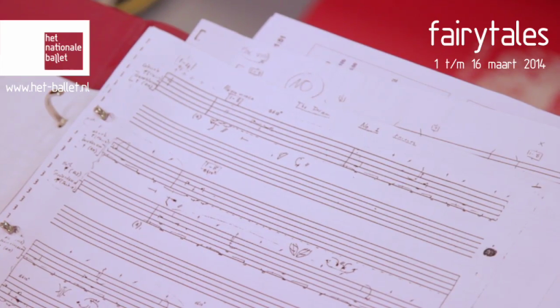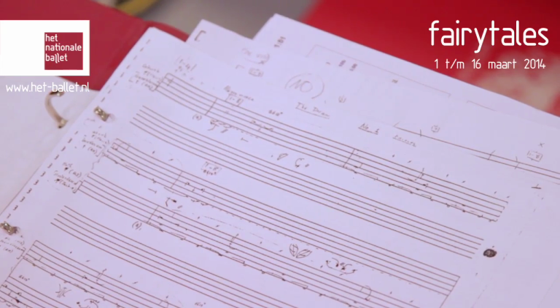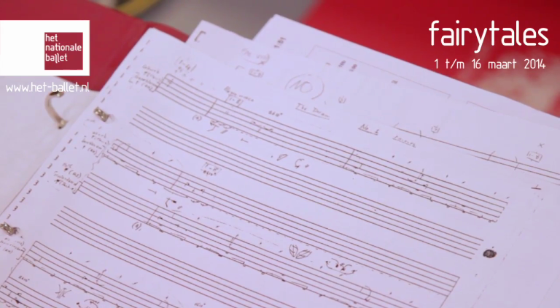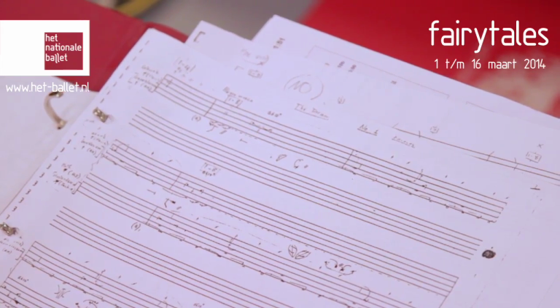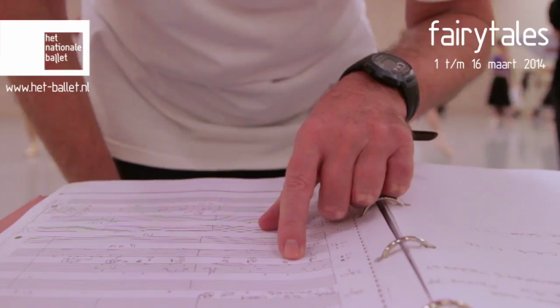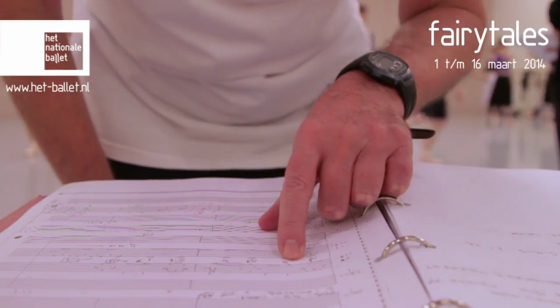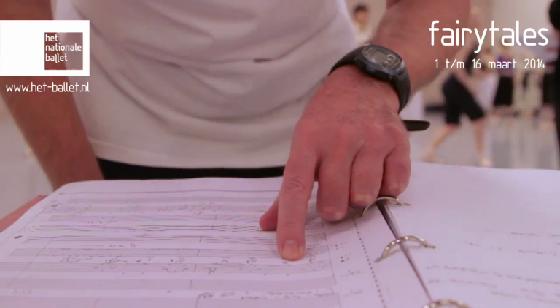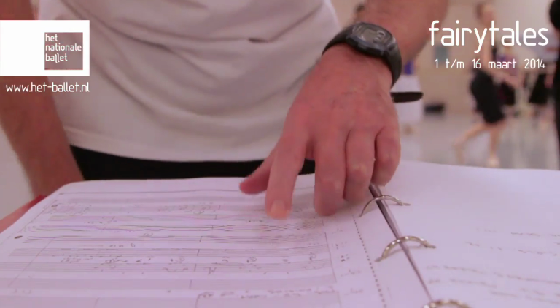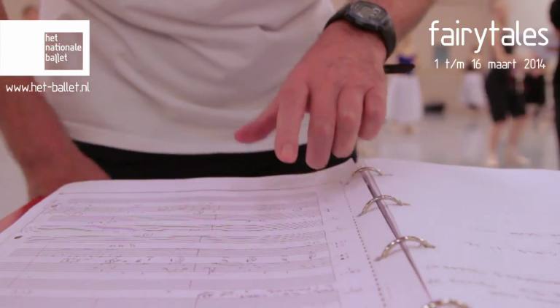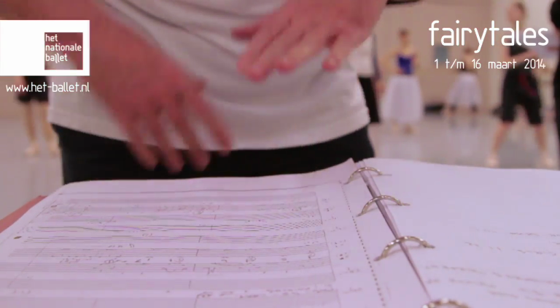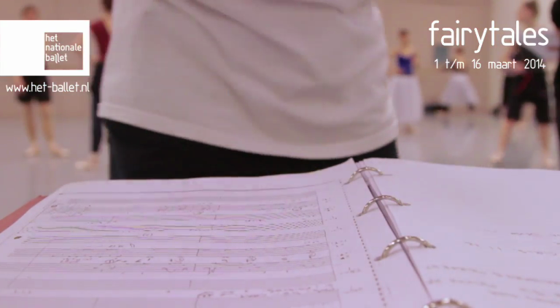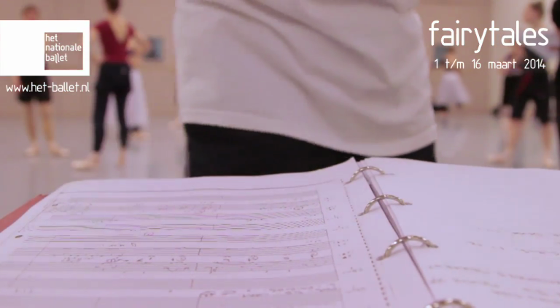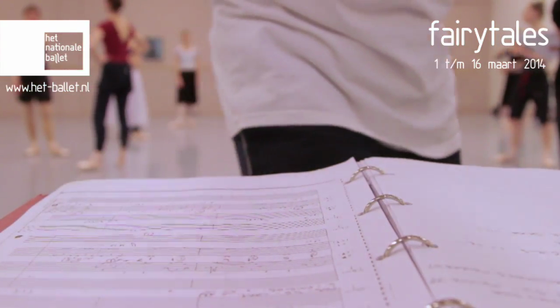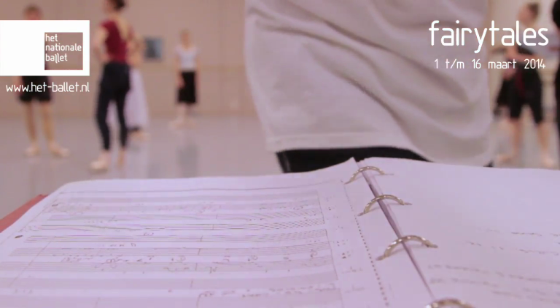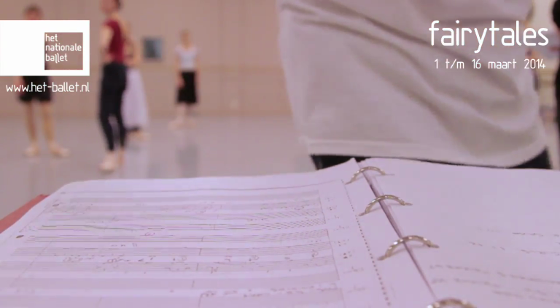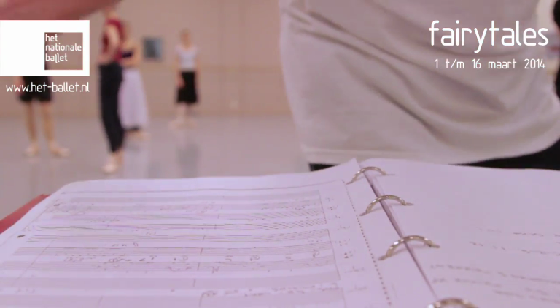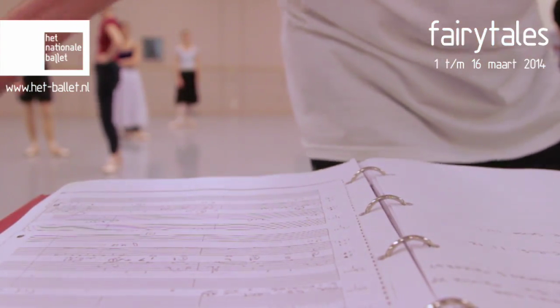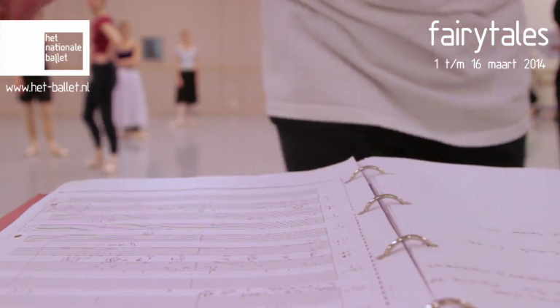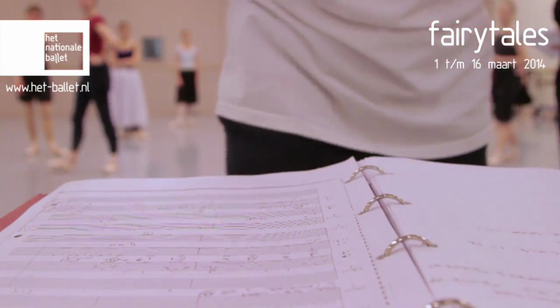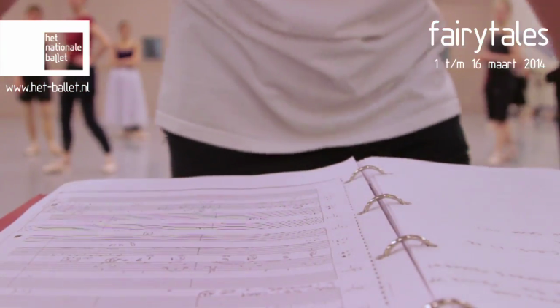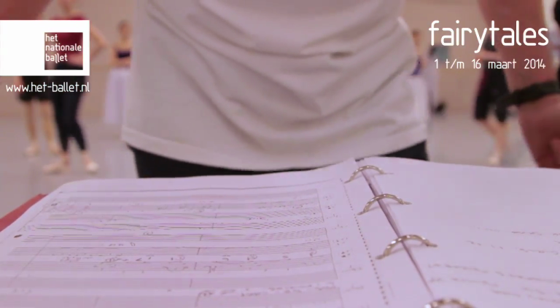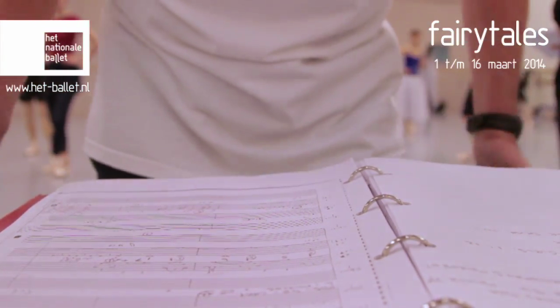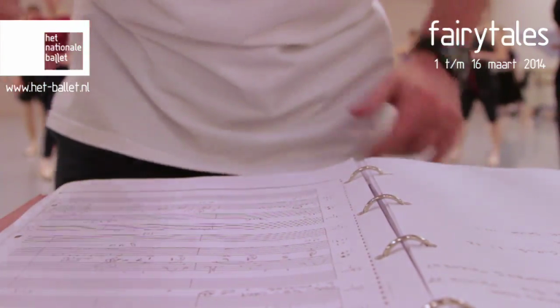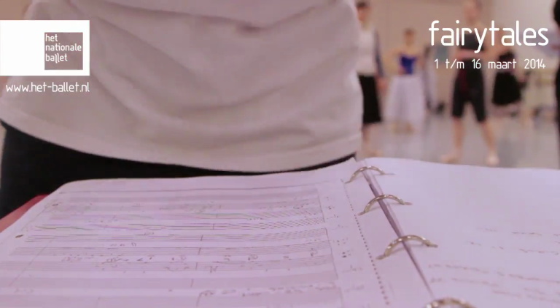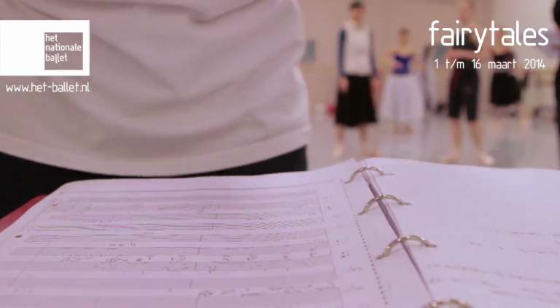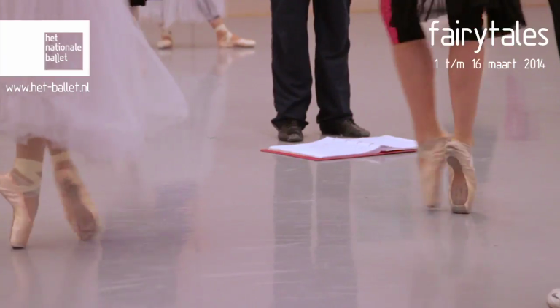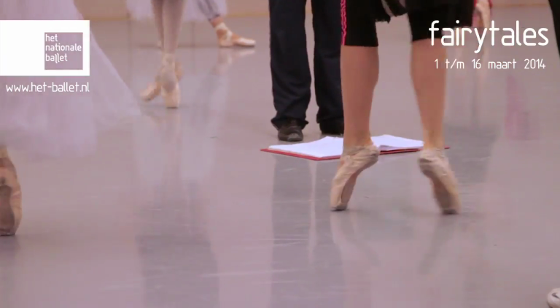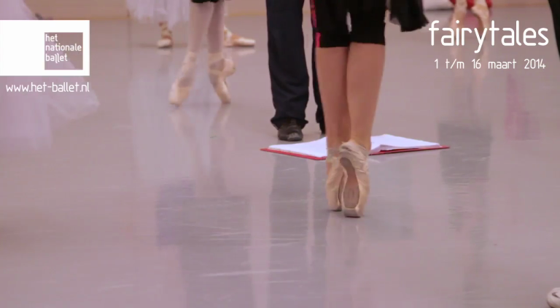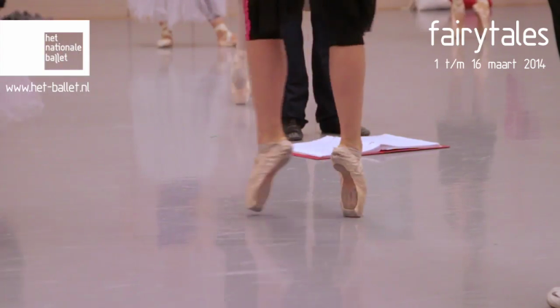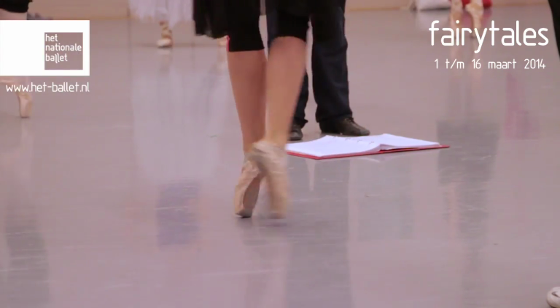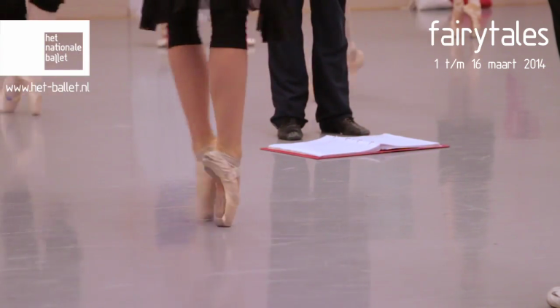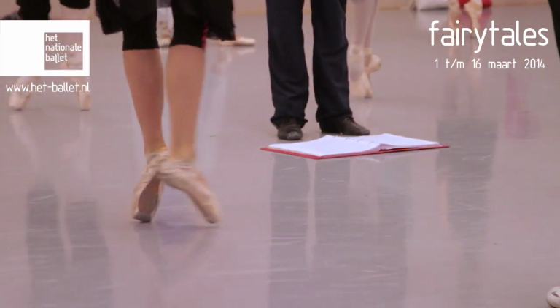The pas de bourrée is on demi pointe. Pas de chat, pas de bourrée, pas de chat, pas de bourrée.